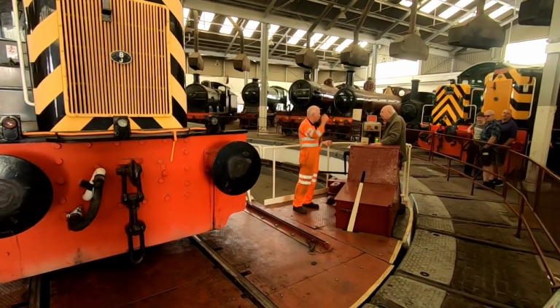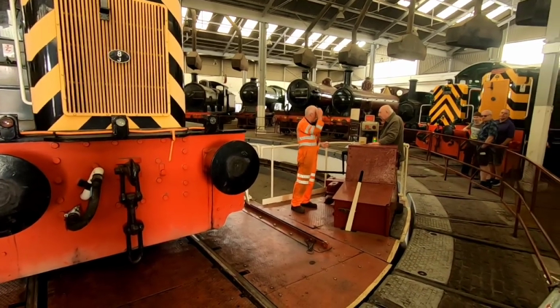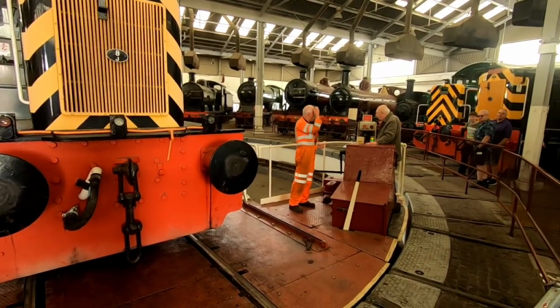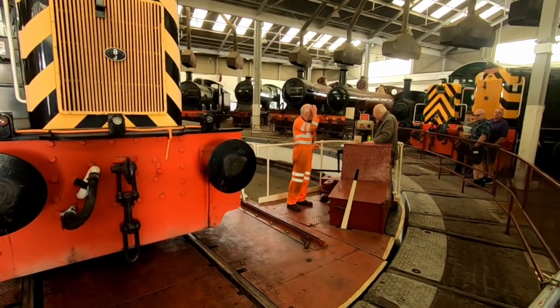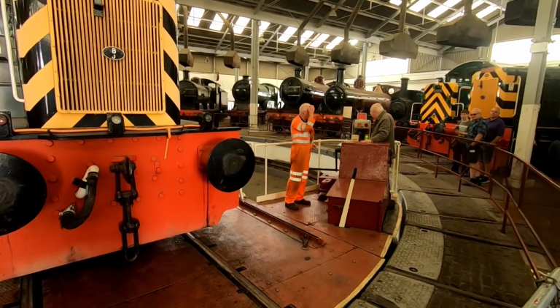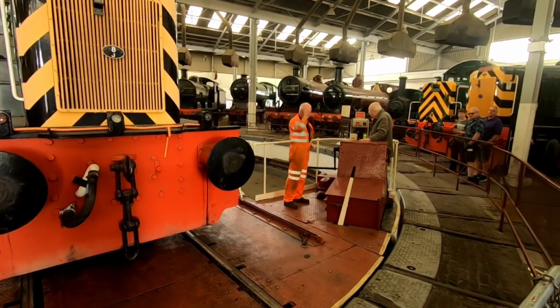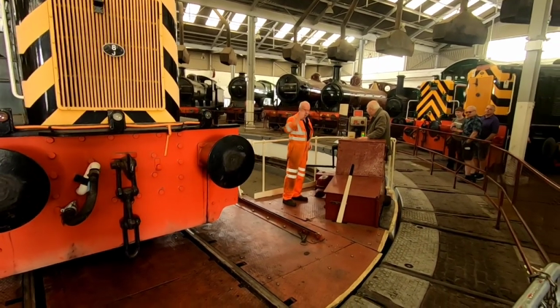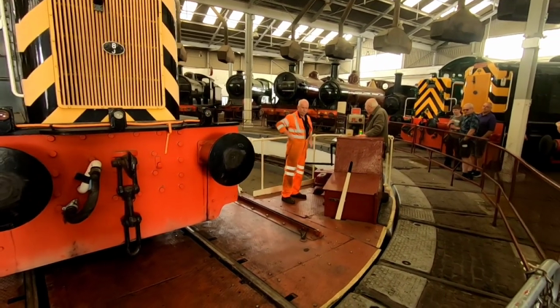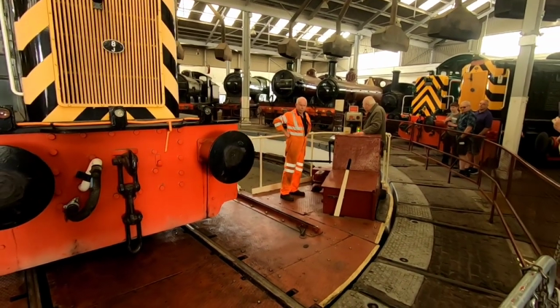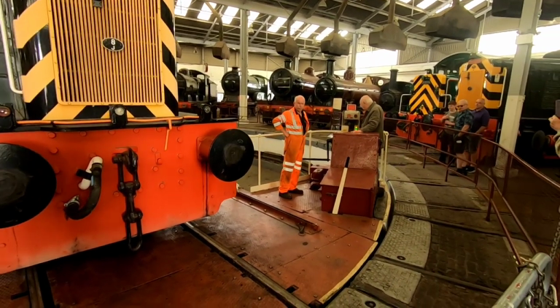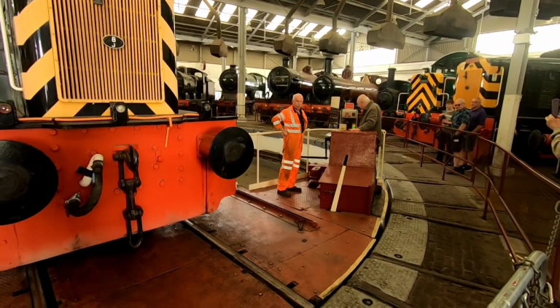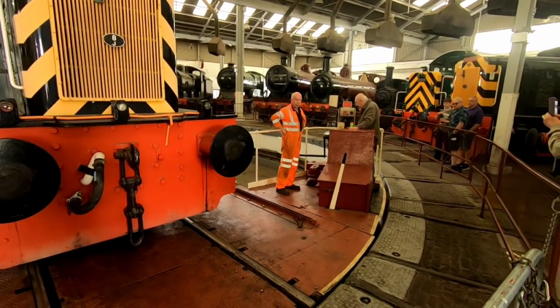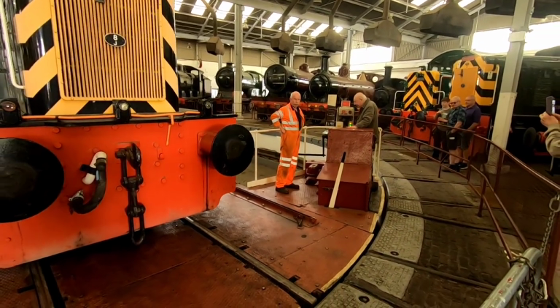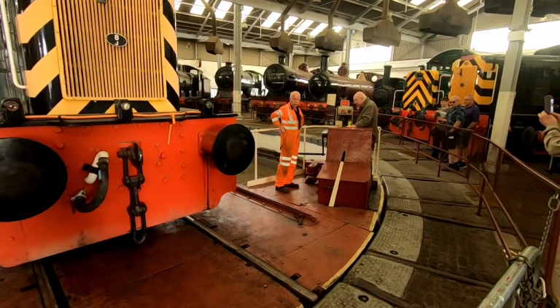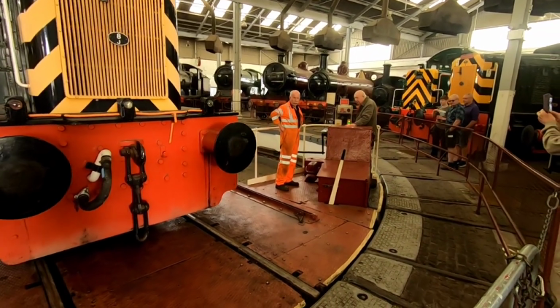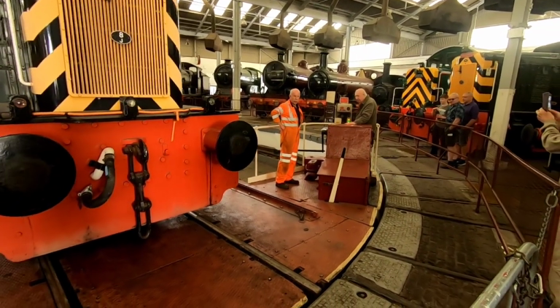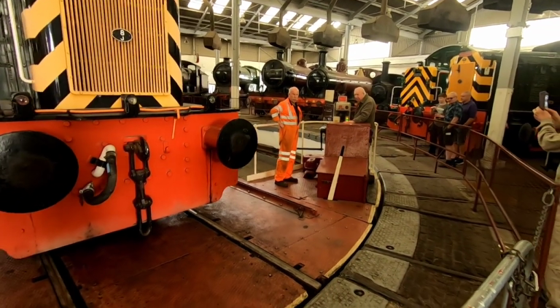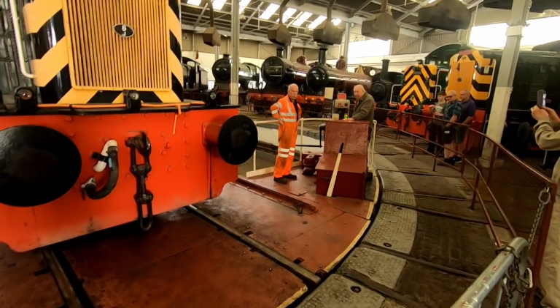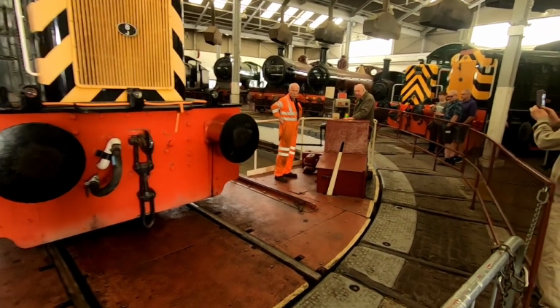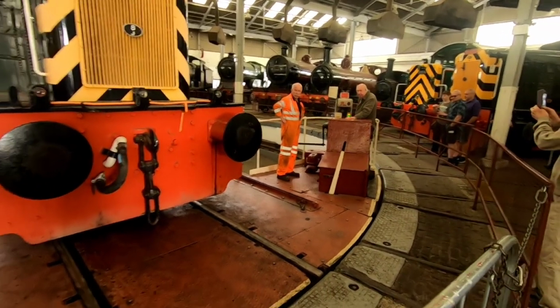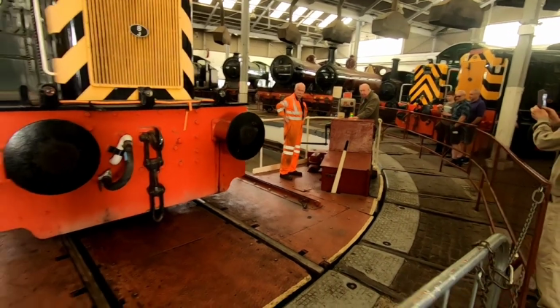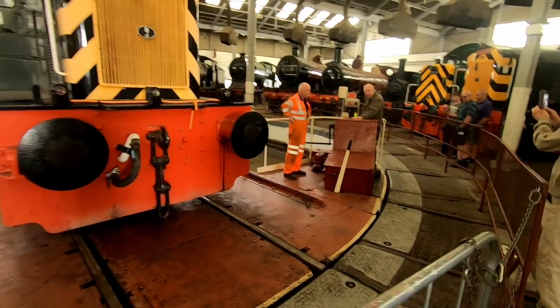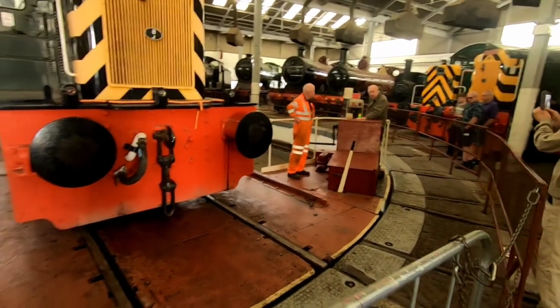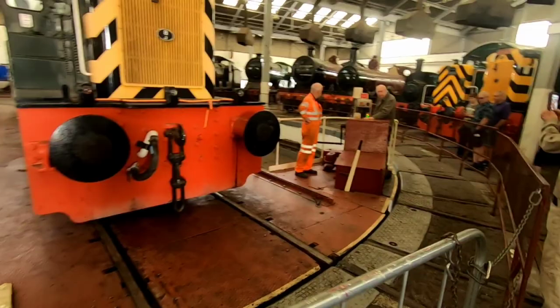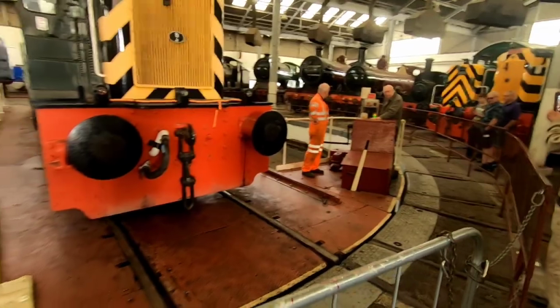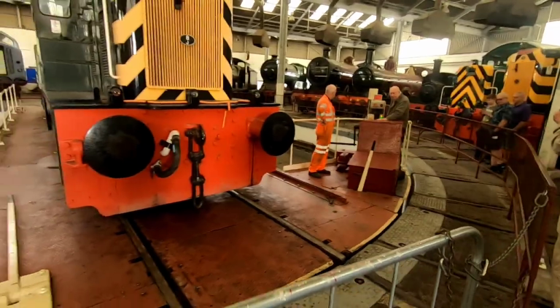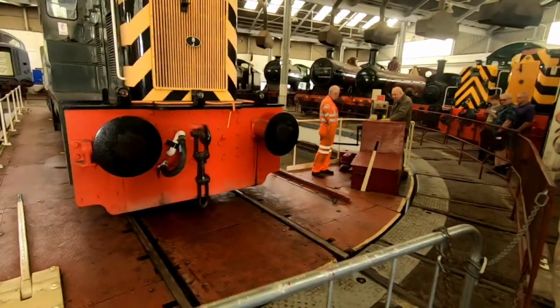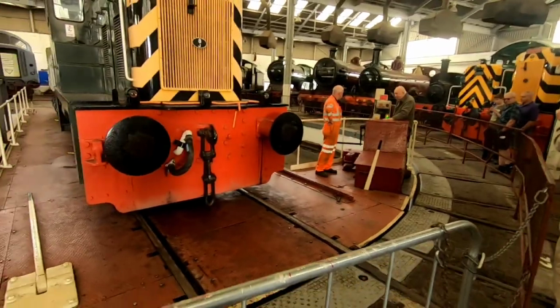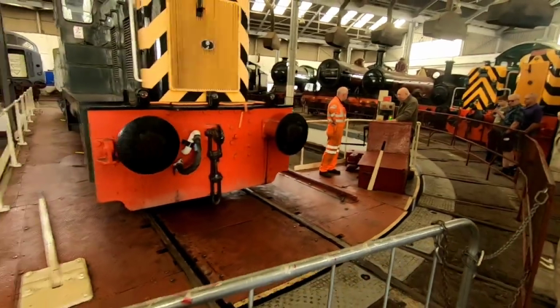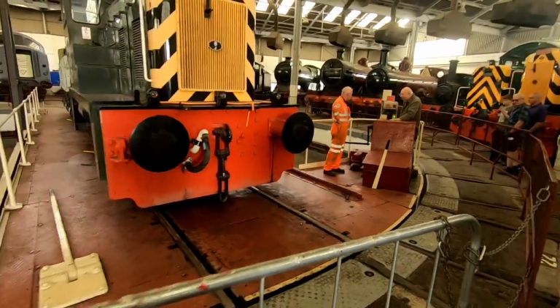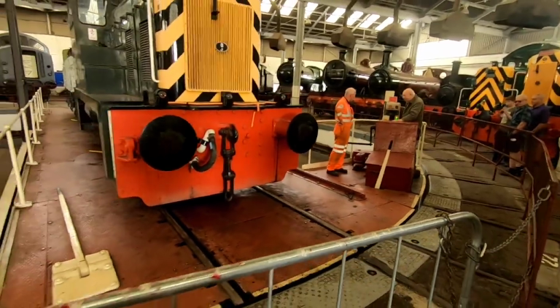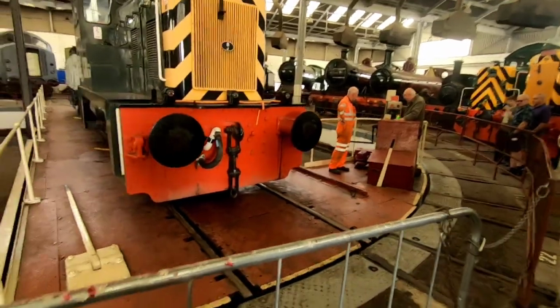At regular times throughout the day you can see a demonstration of the turntable in action.